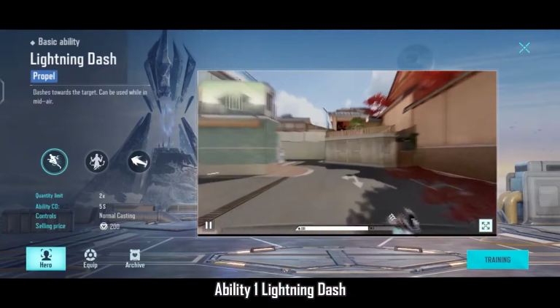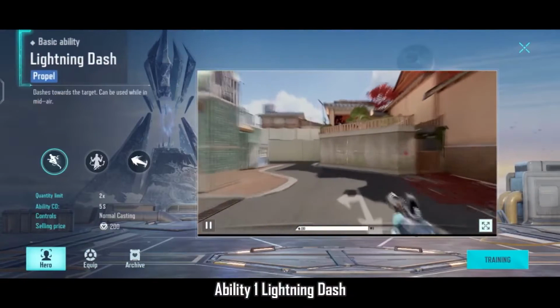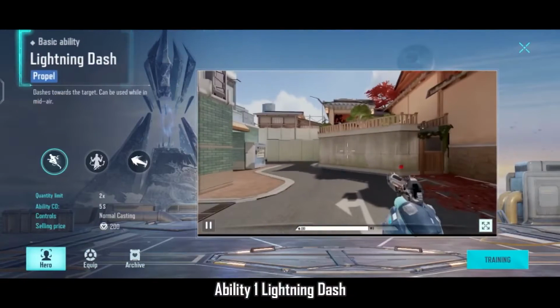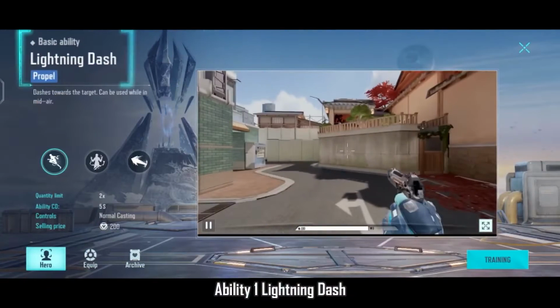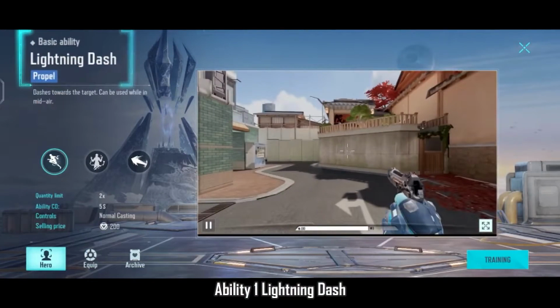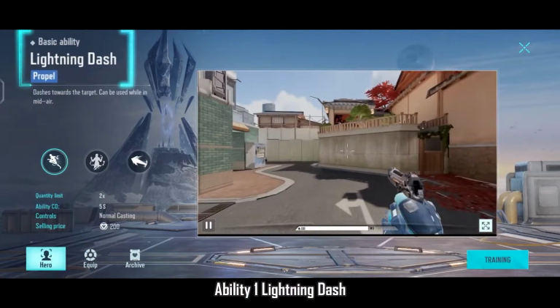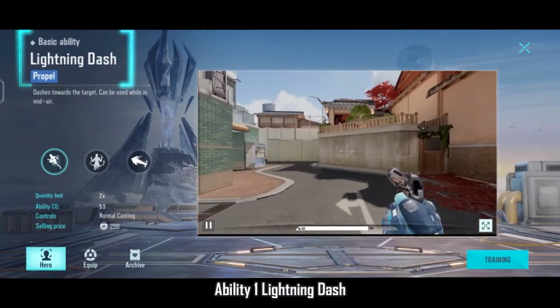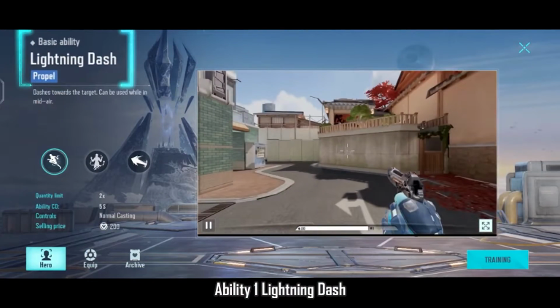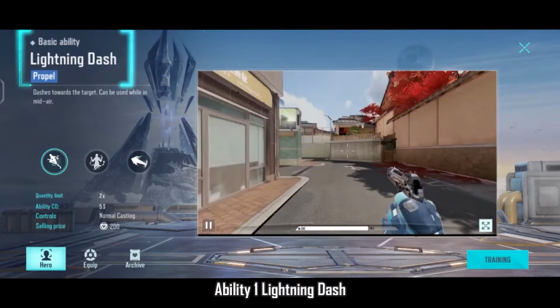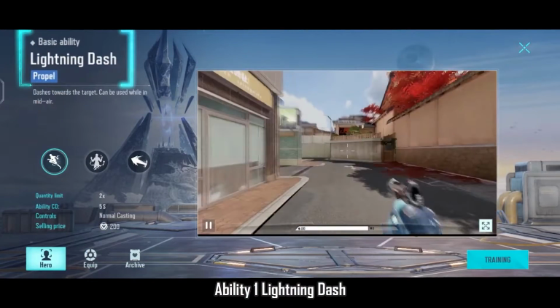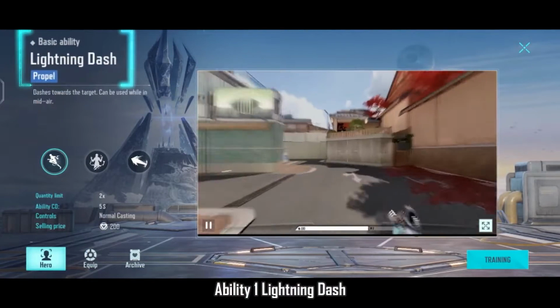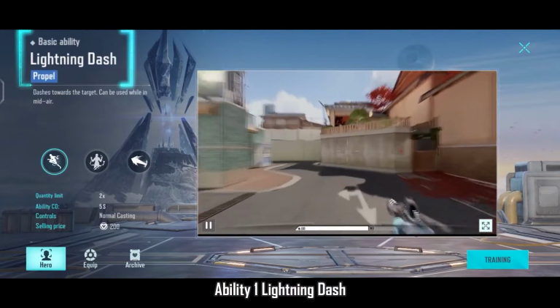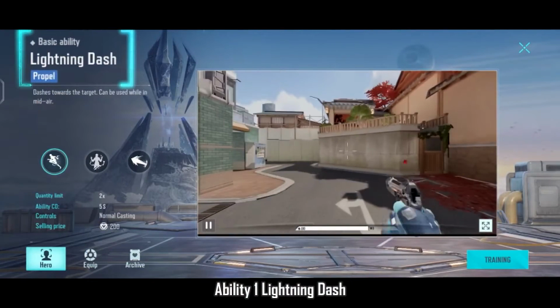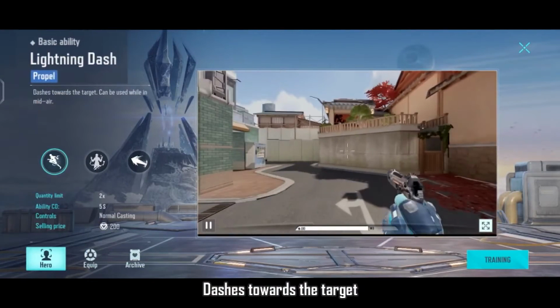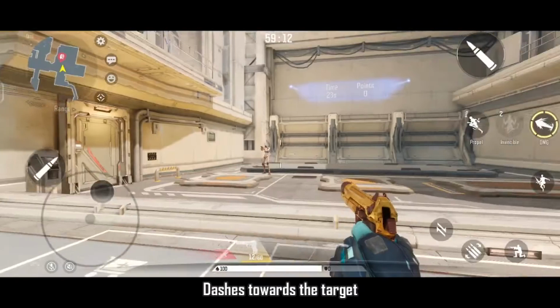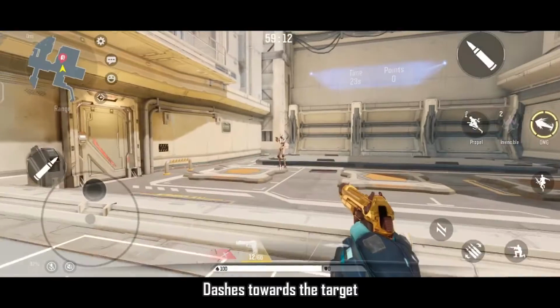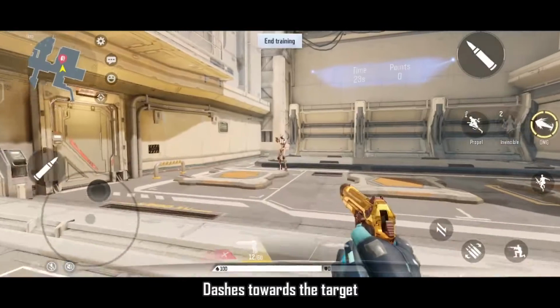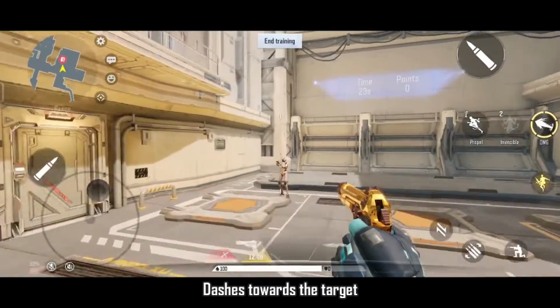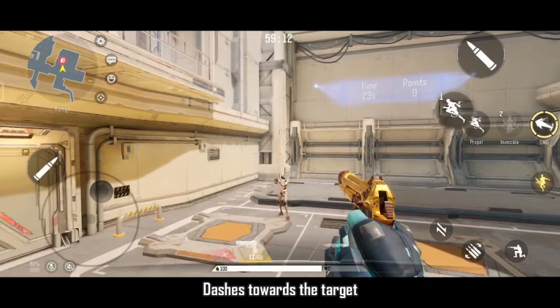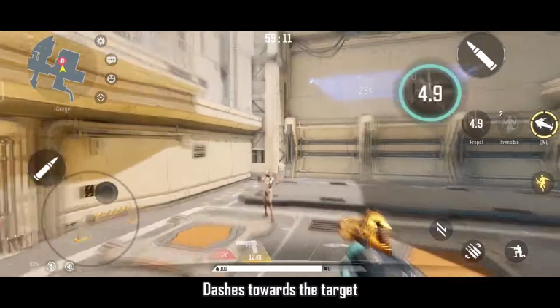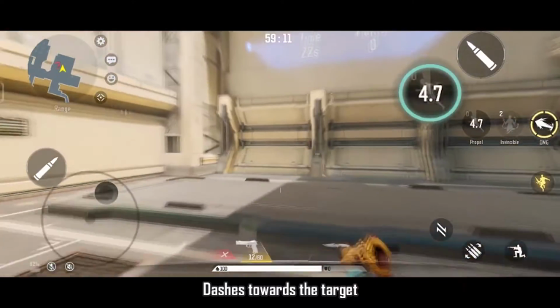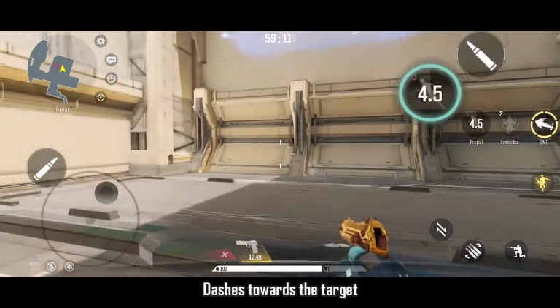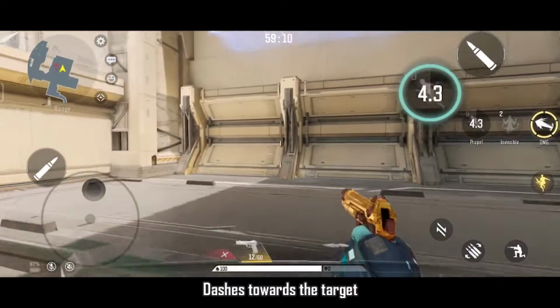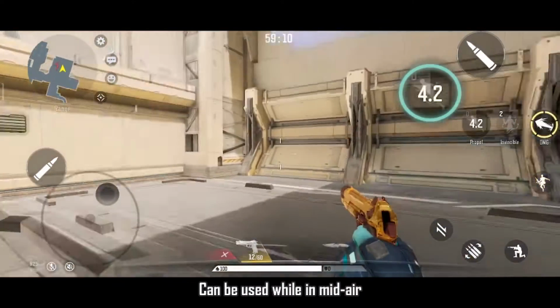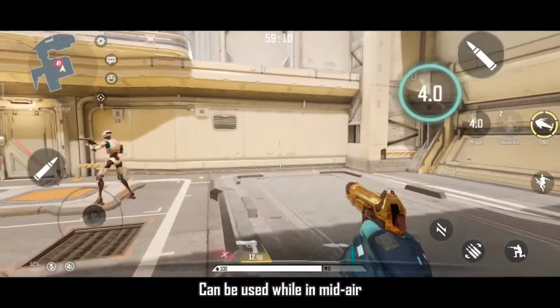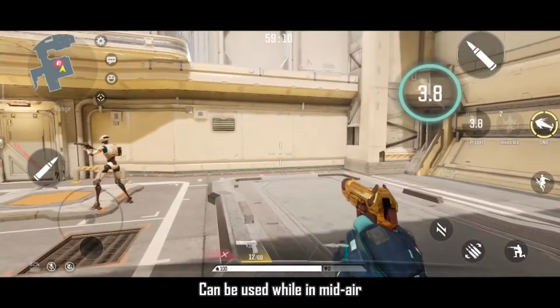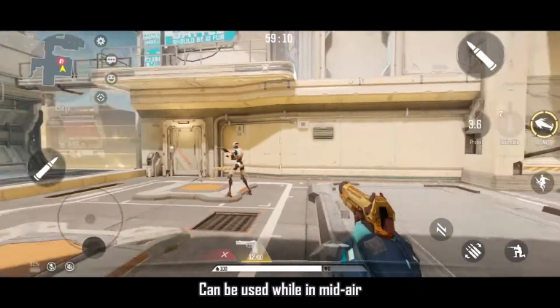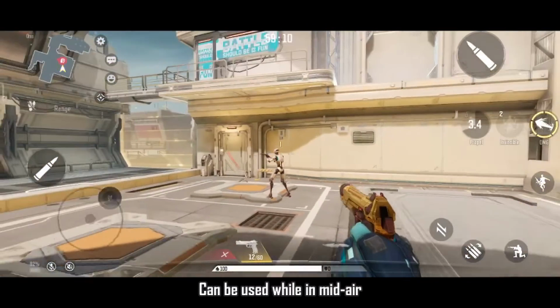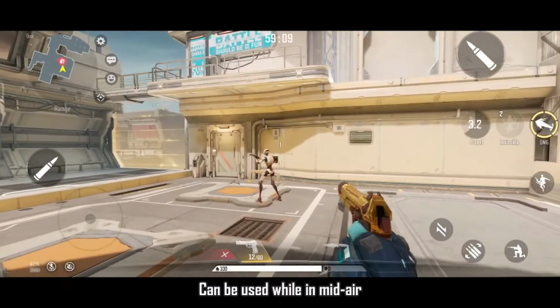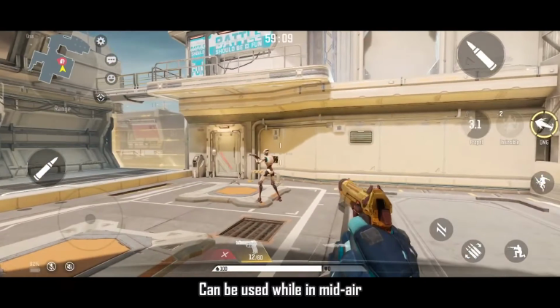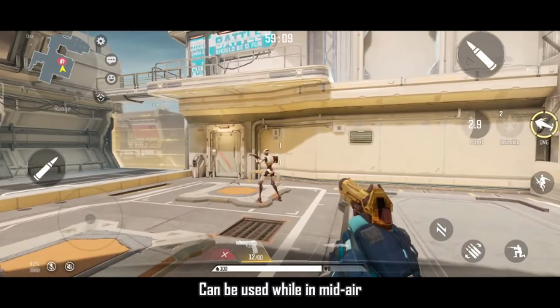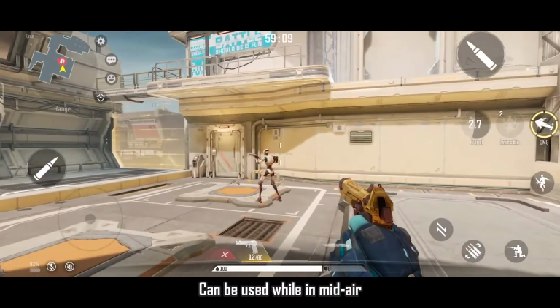Ability 1: Lightning Dash. Dashes towards the target. Can be used while in mid-air.